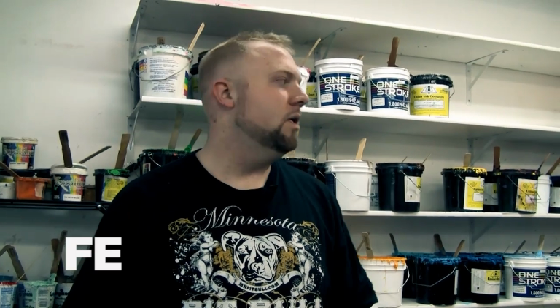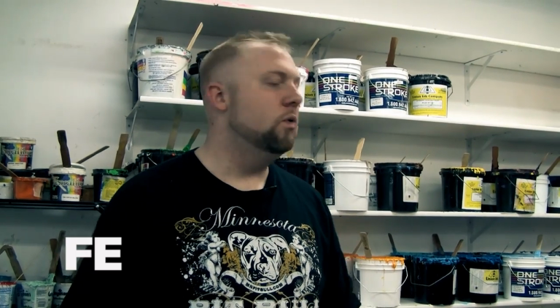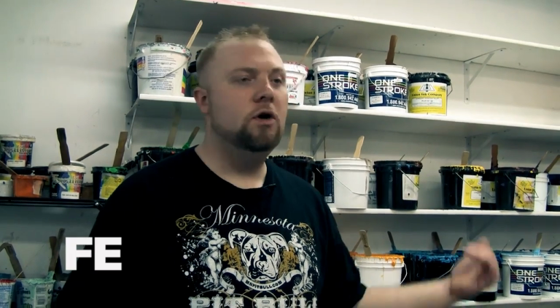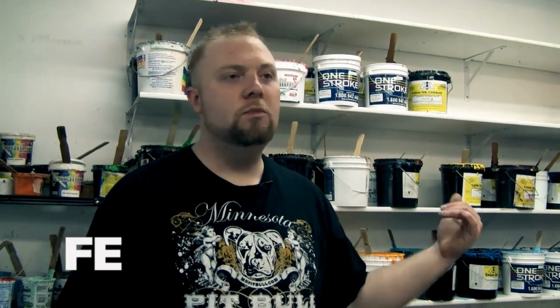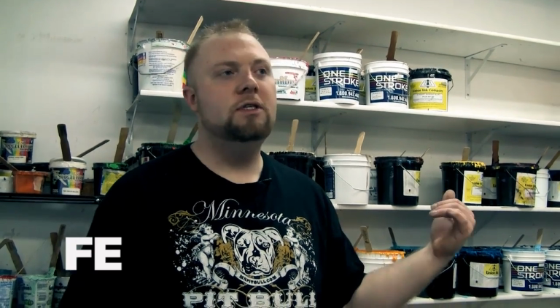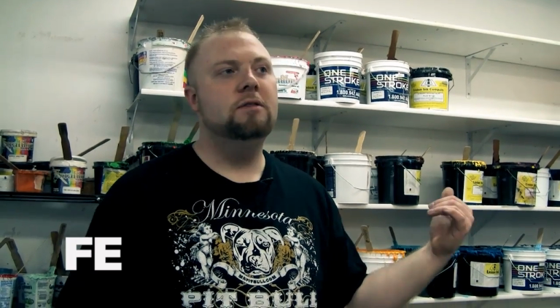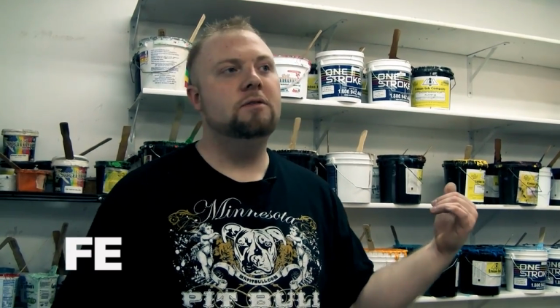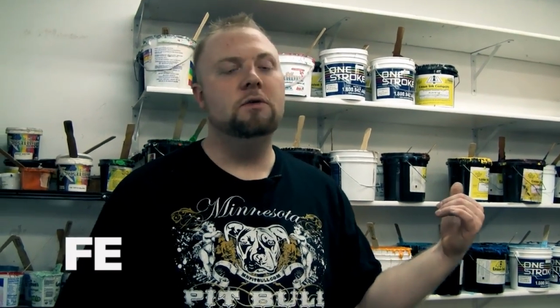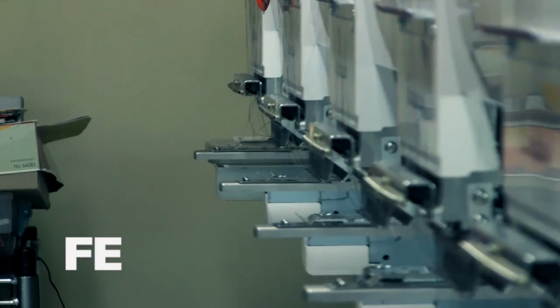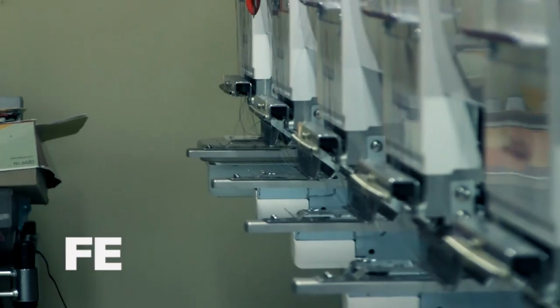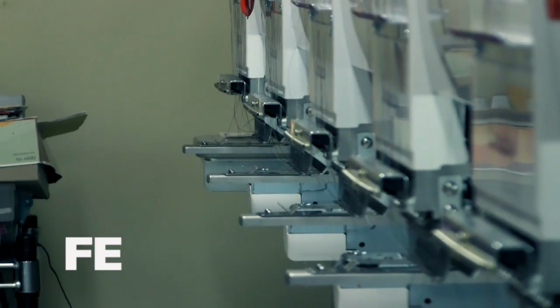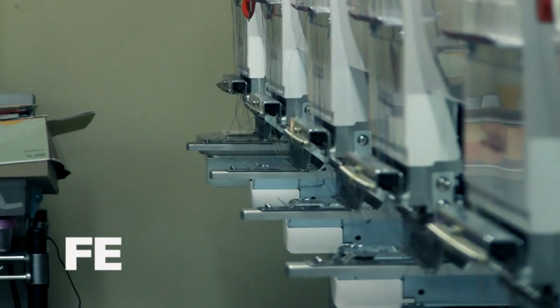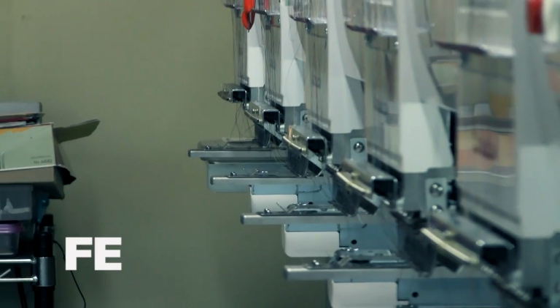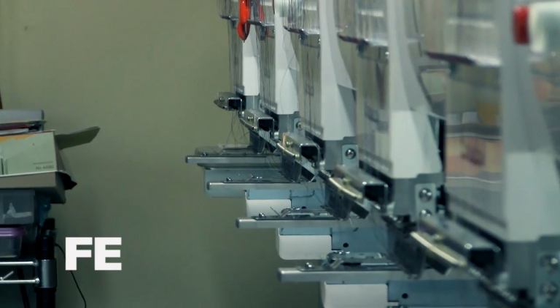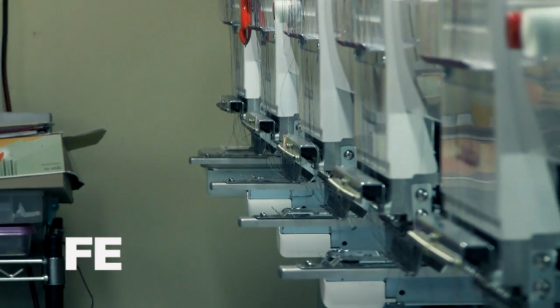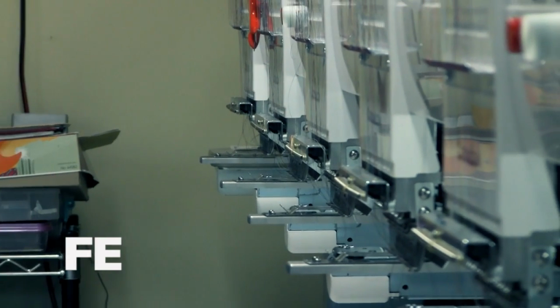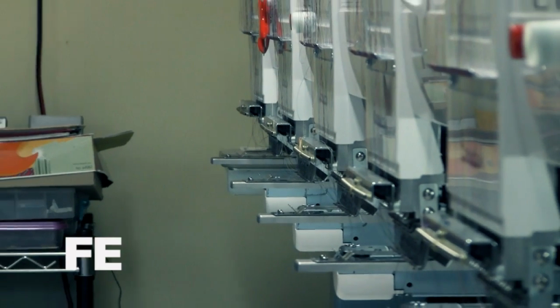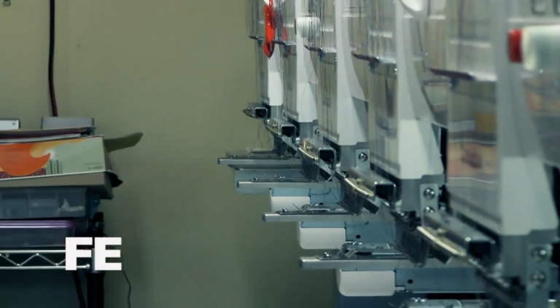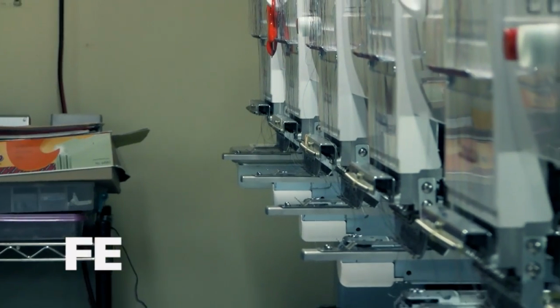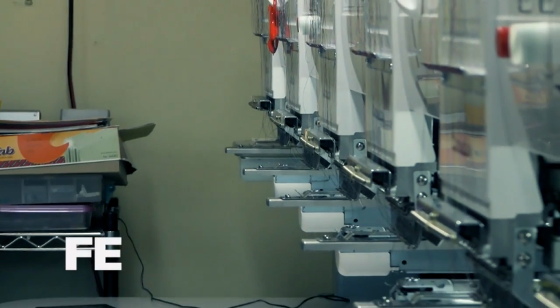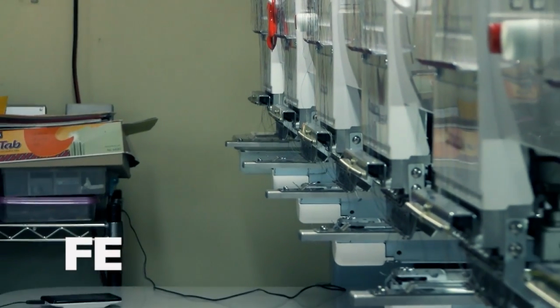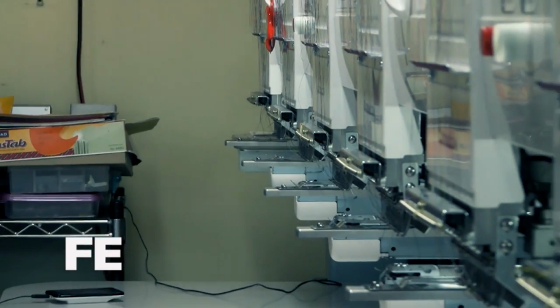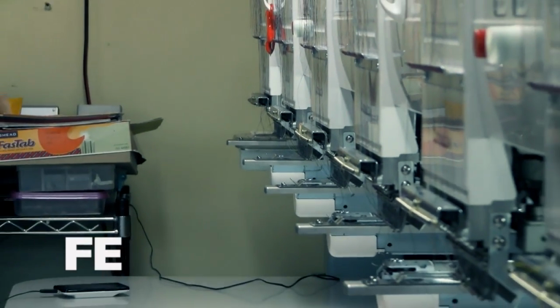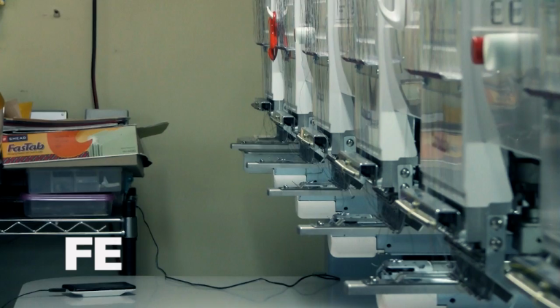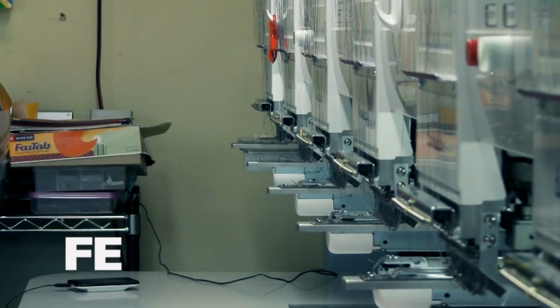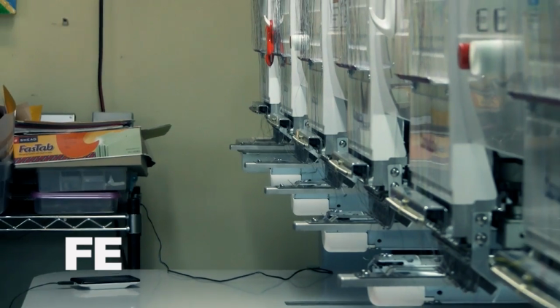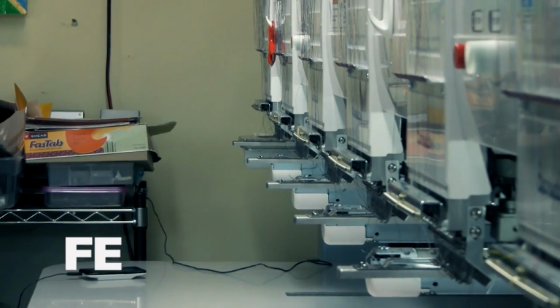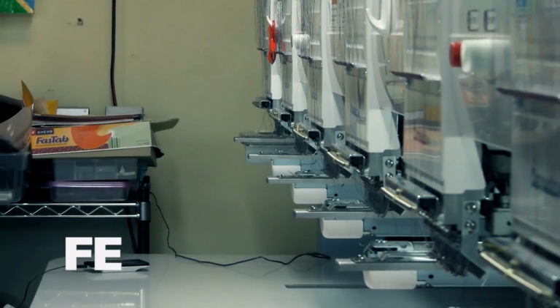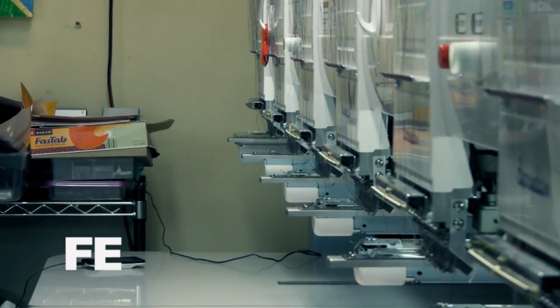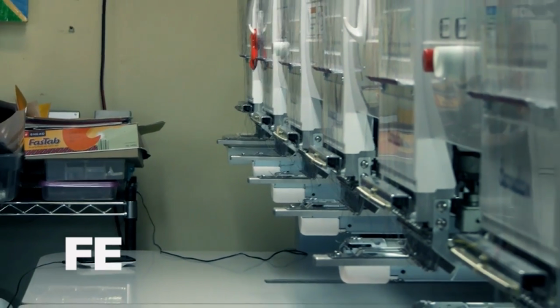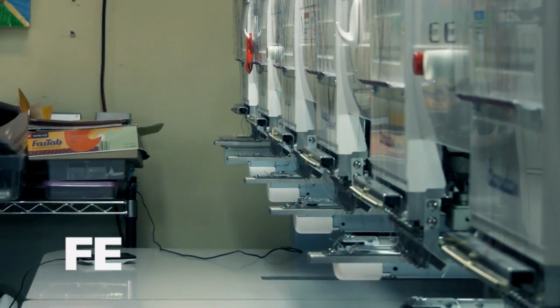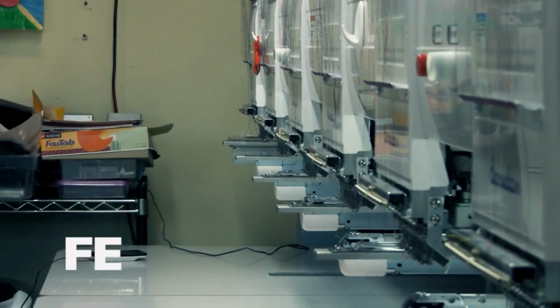The embroidery machines — we can go in there, but if those things are running, you're not going to hear a thing, with all the needles going at the same time.